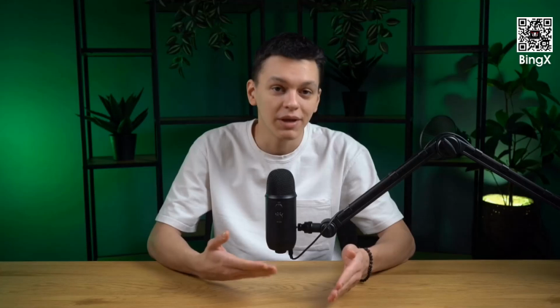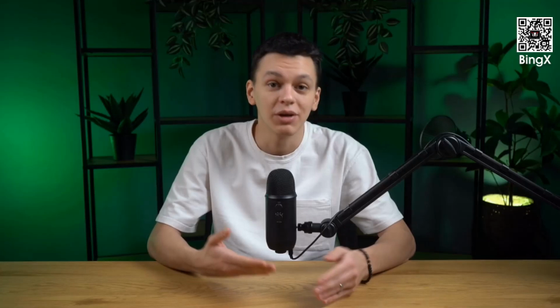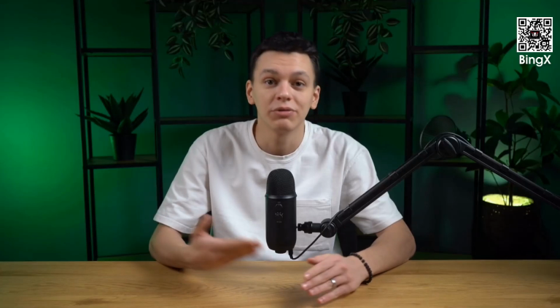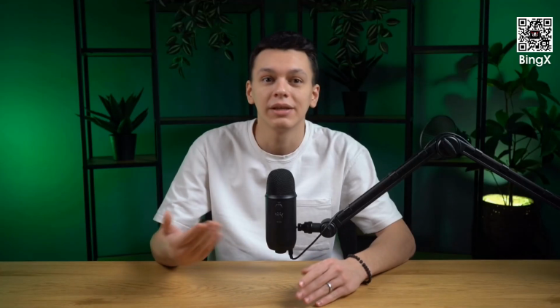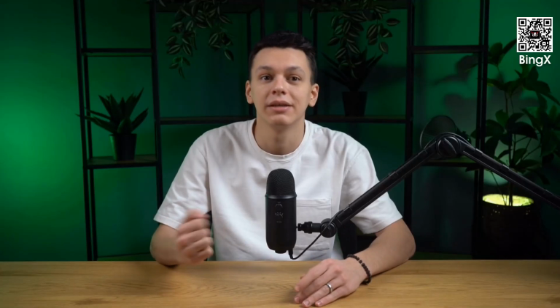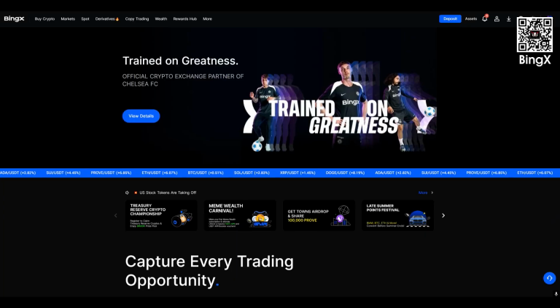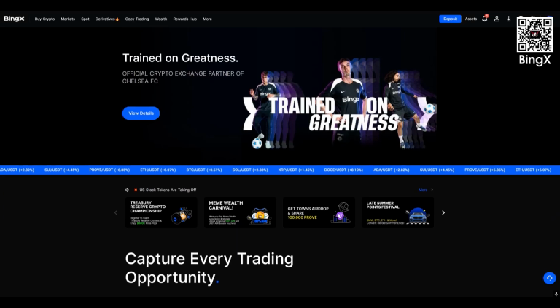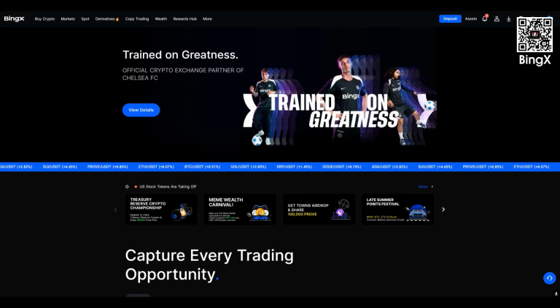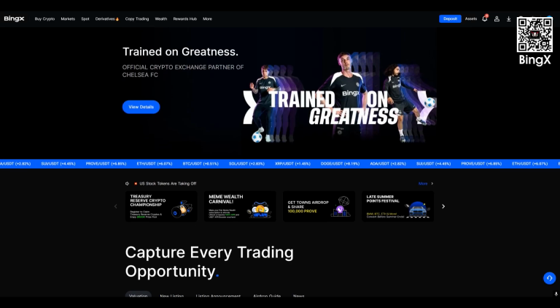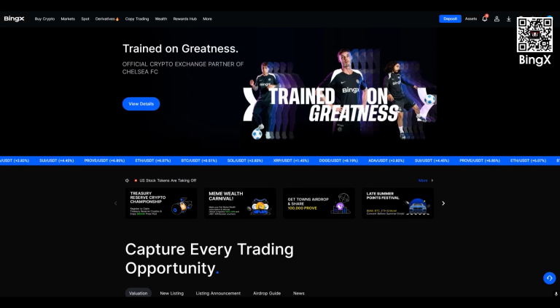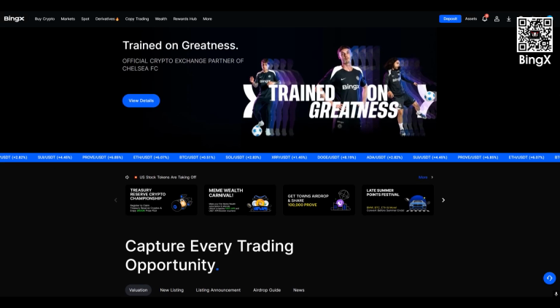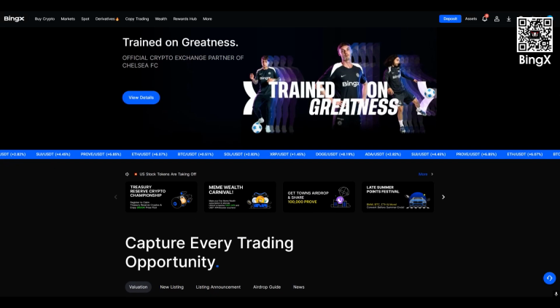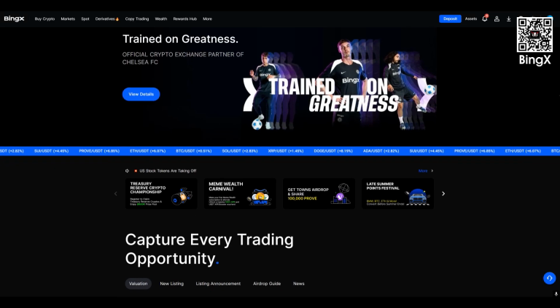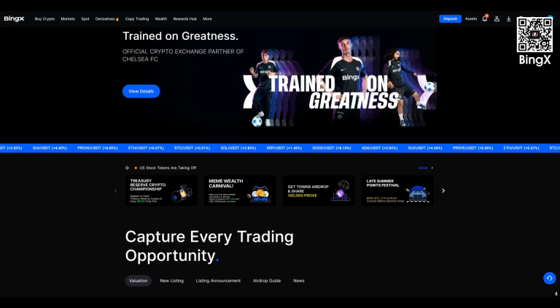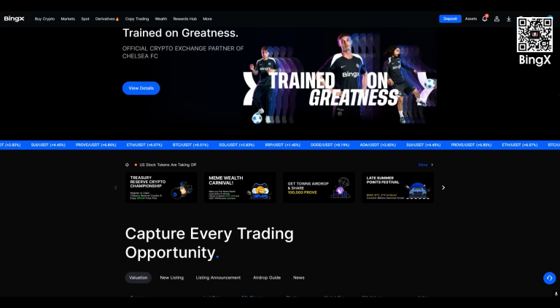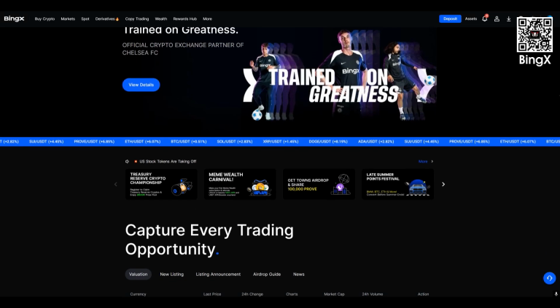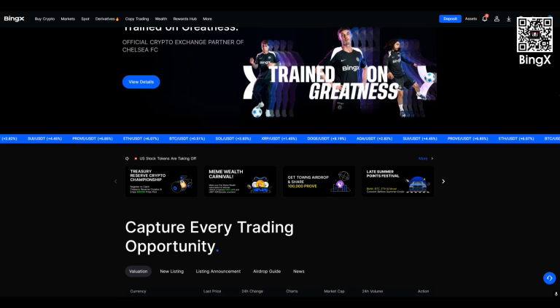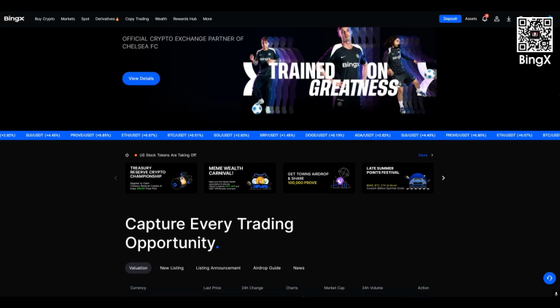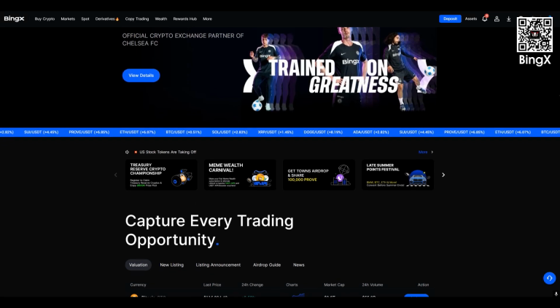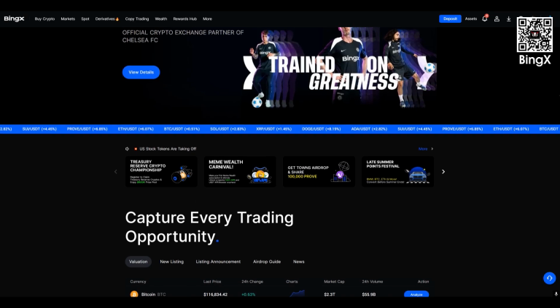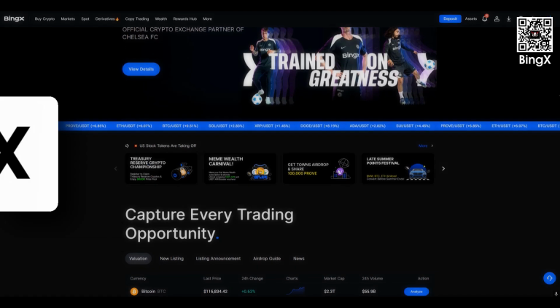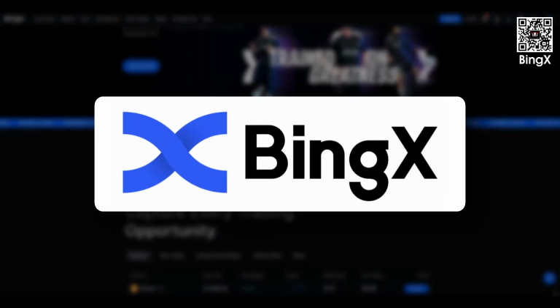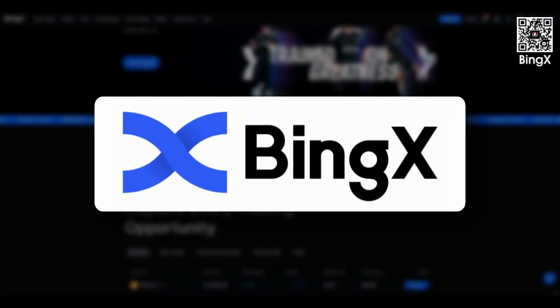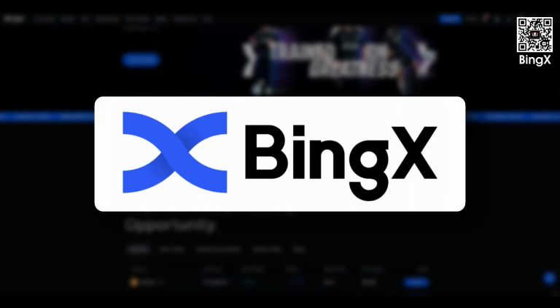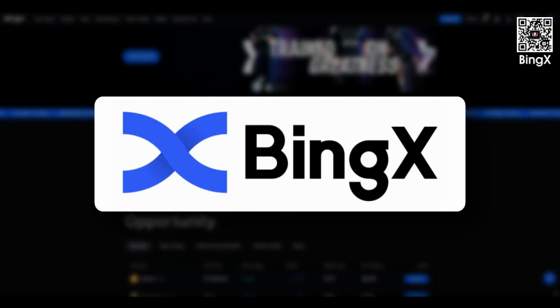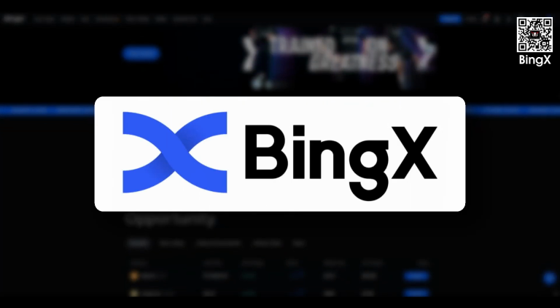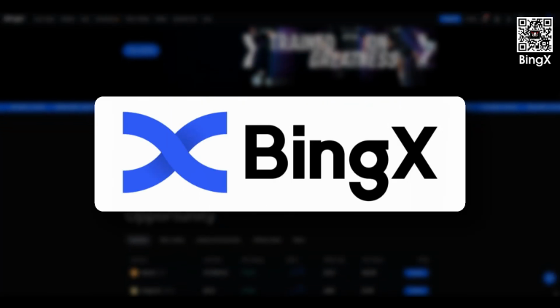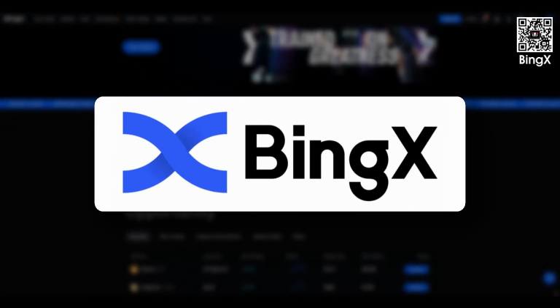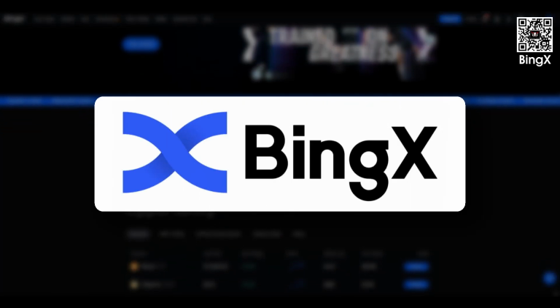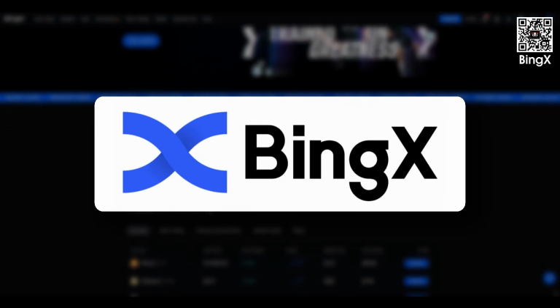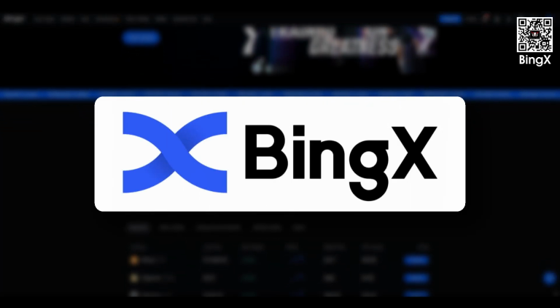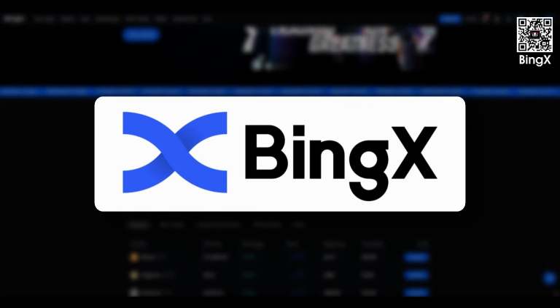Hello friends! Today we're reviewing one of the popular cryptocurrency exchanges, Binks.